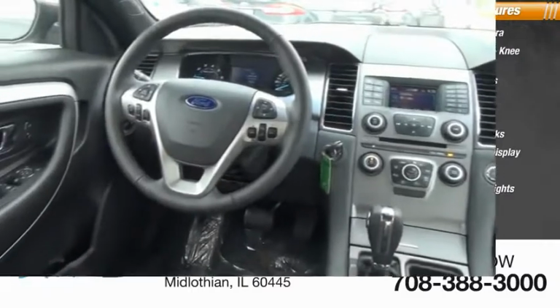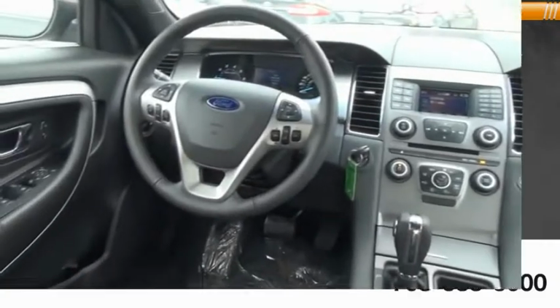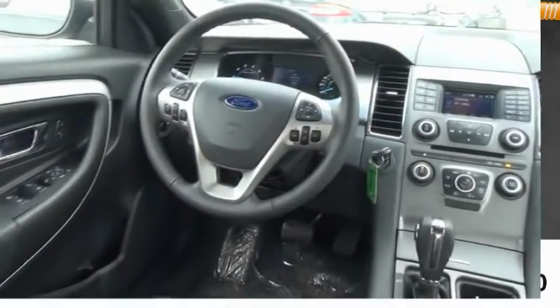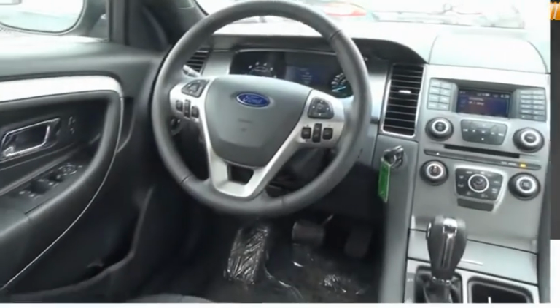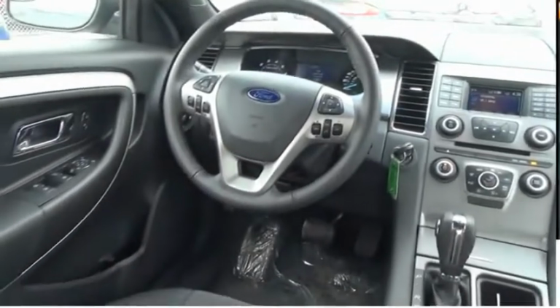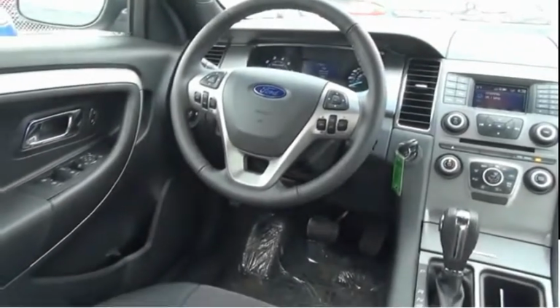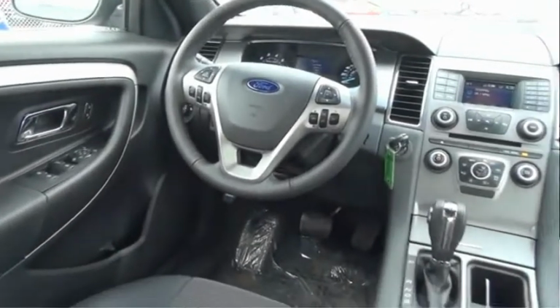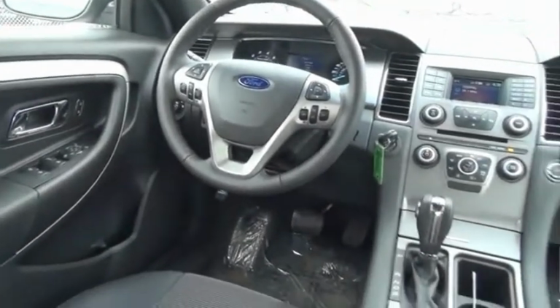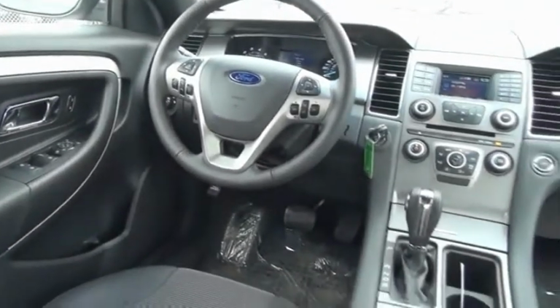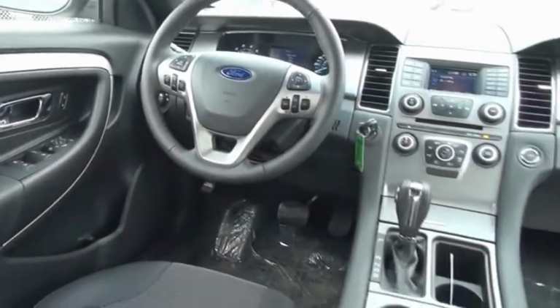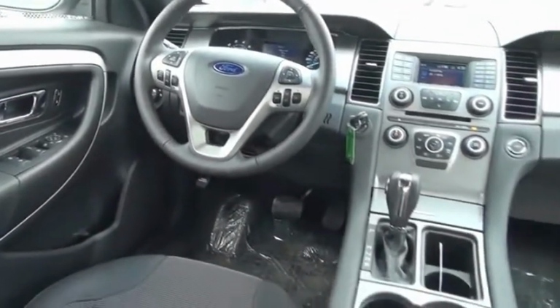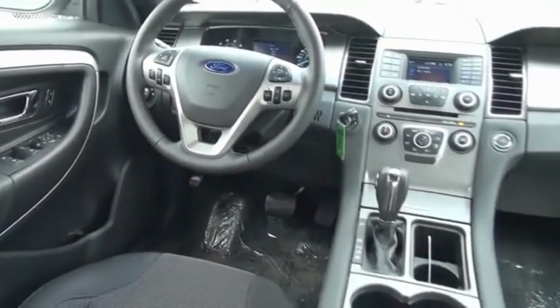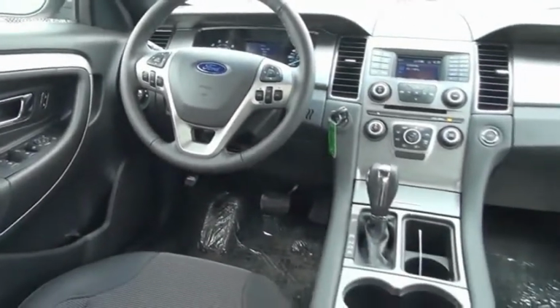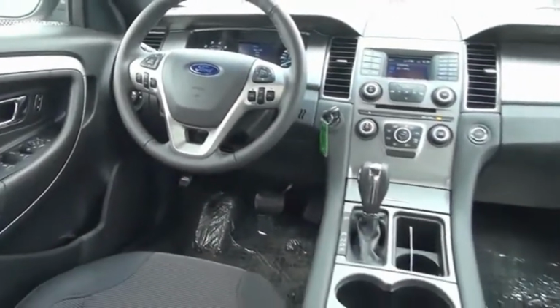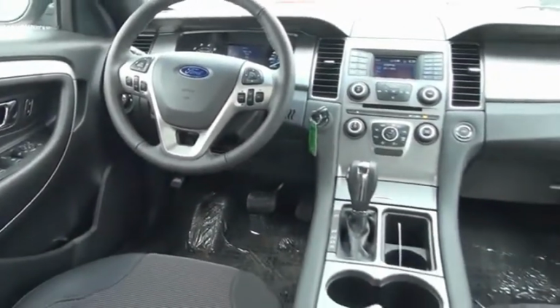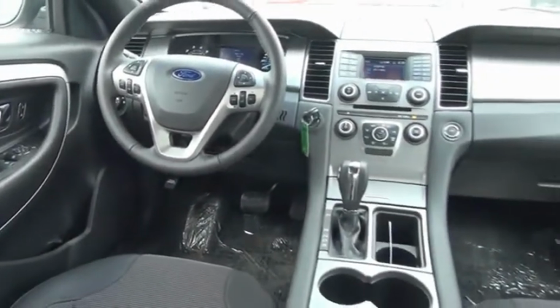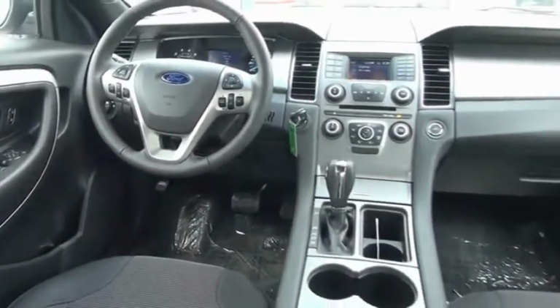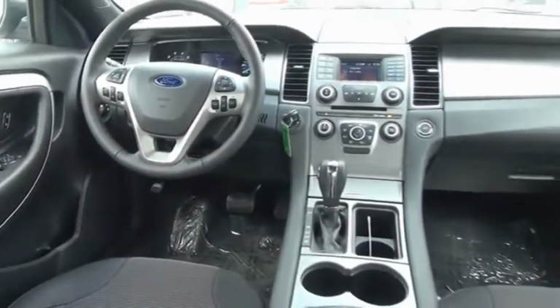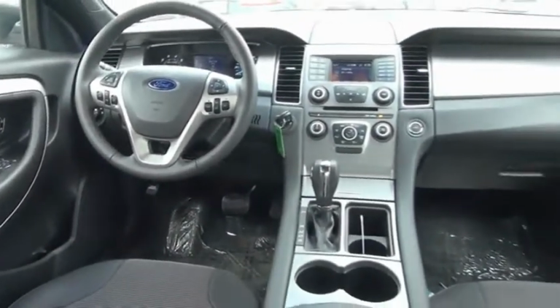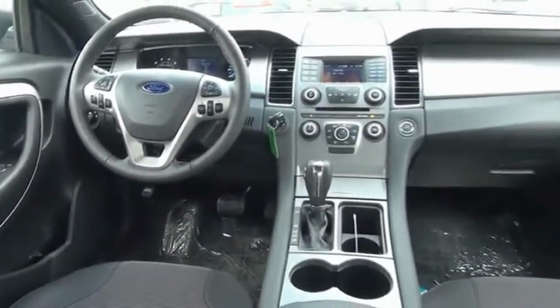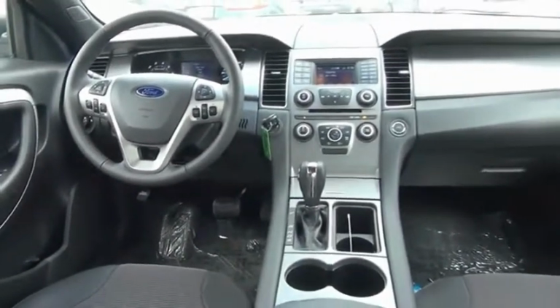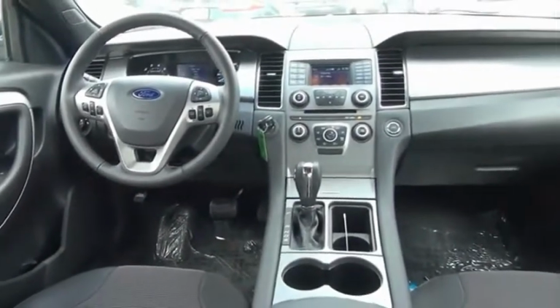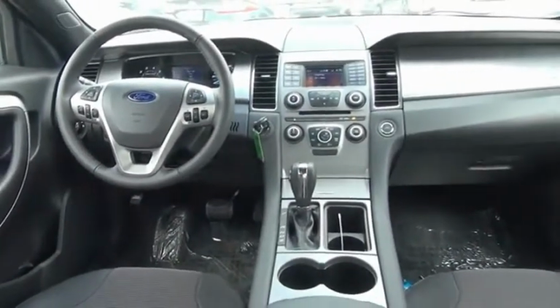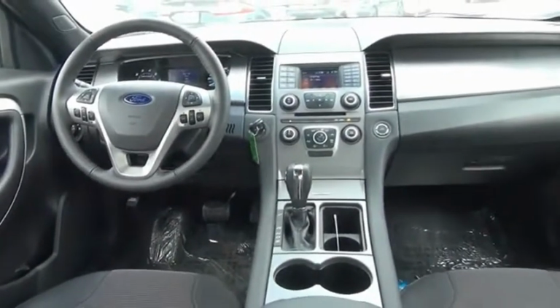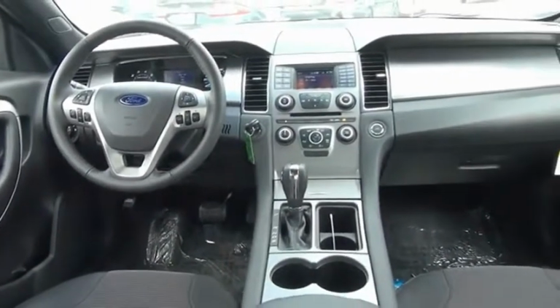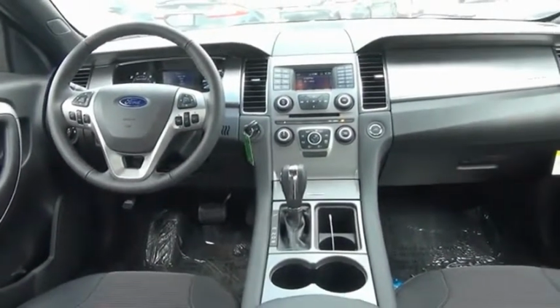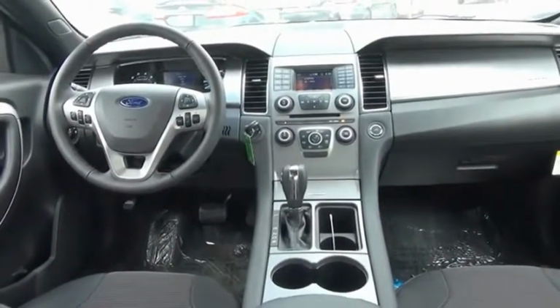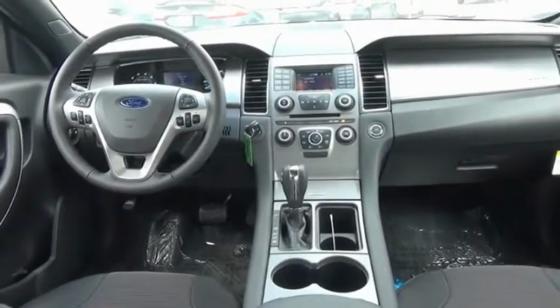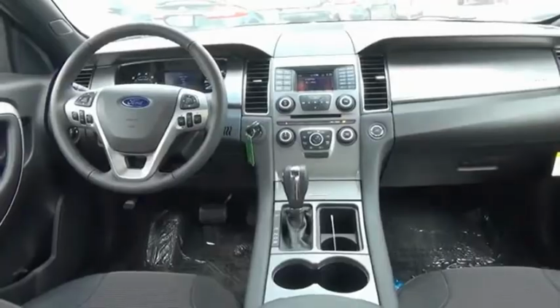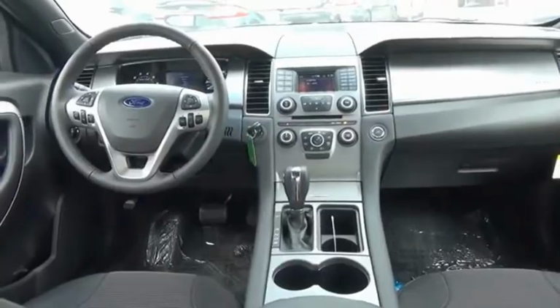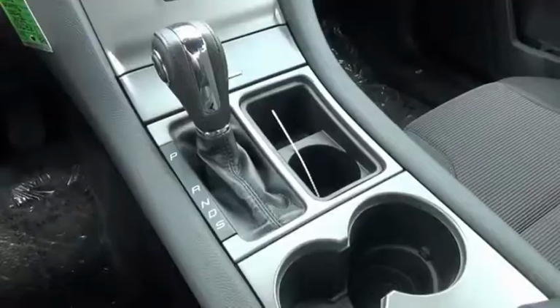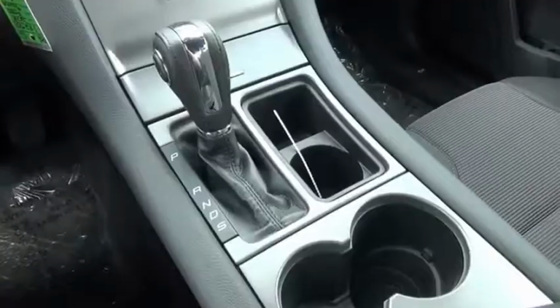Take this vehicle for a spin and see why so many shoppers are now proud owners. Here are some other cars.